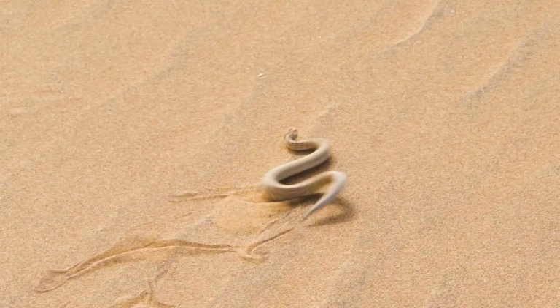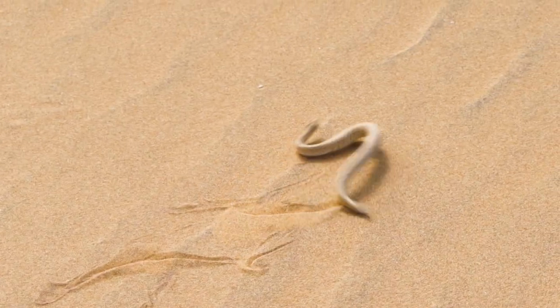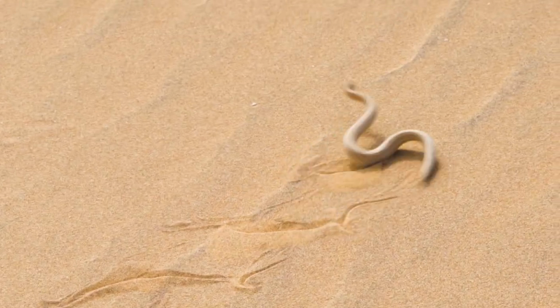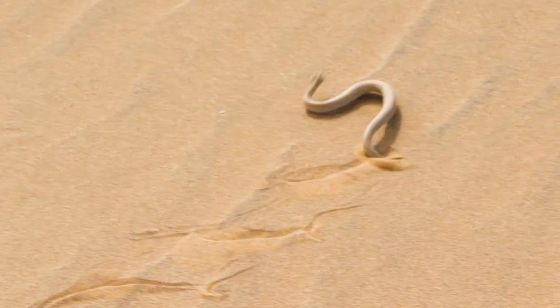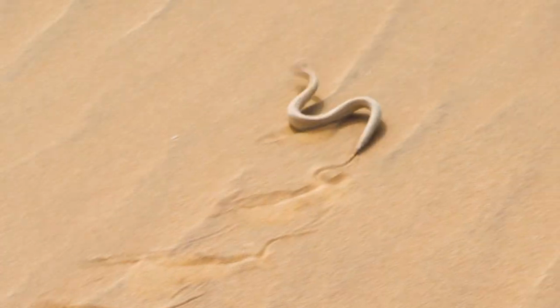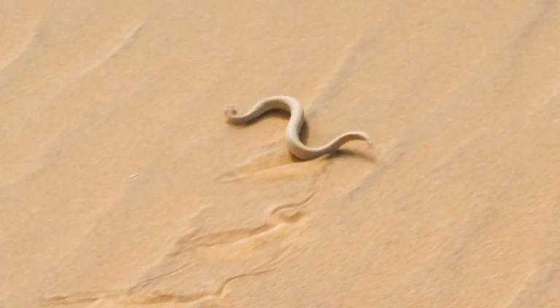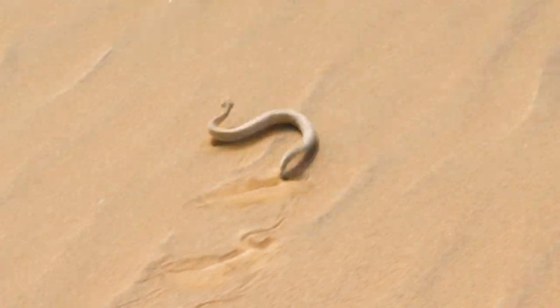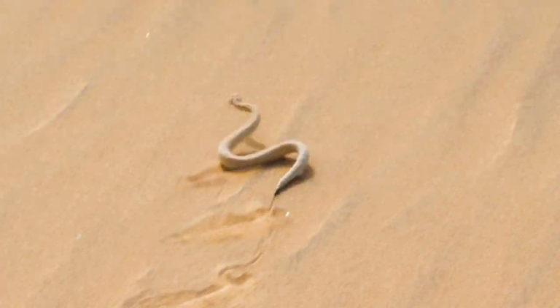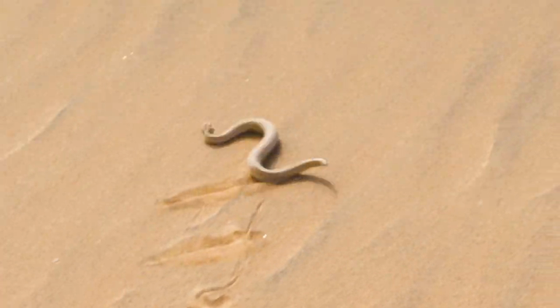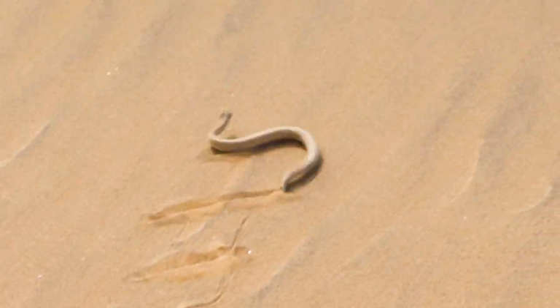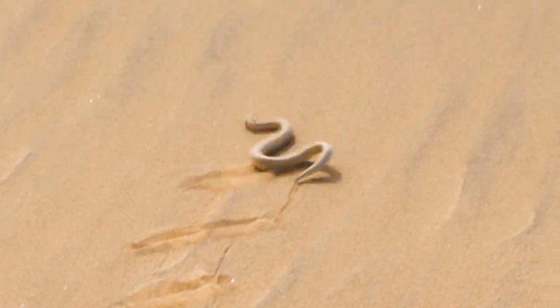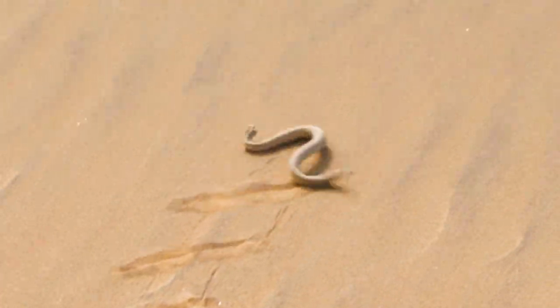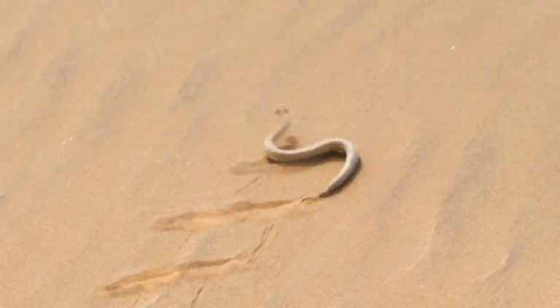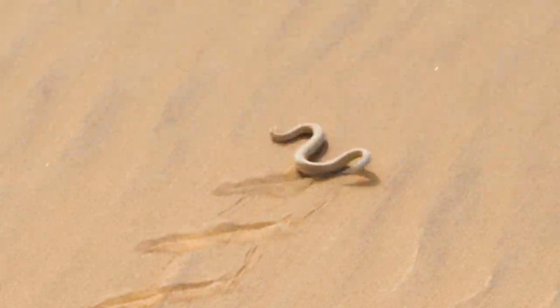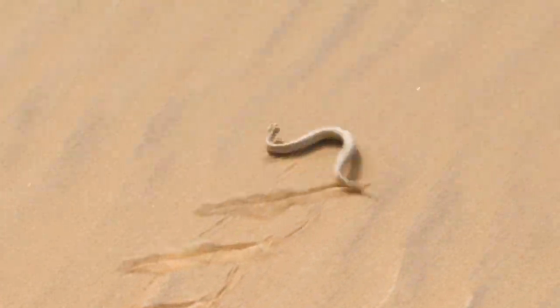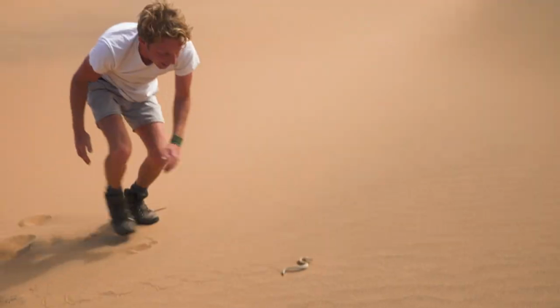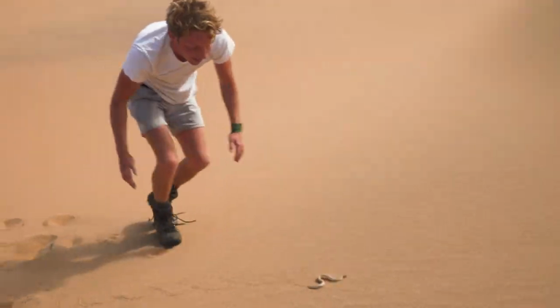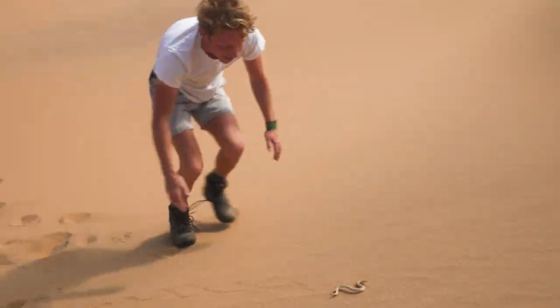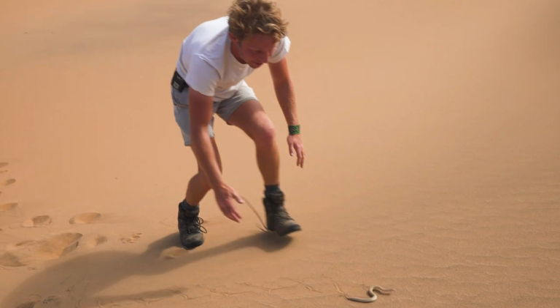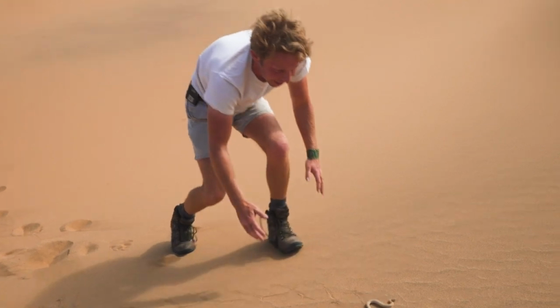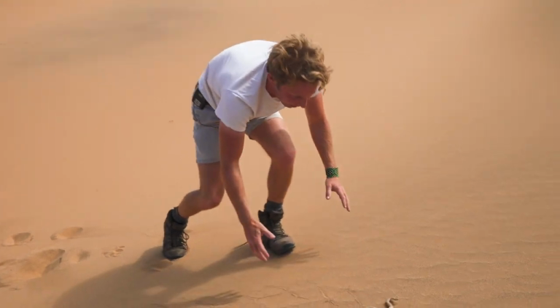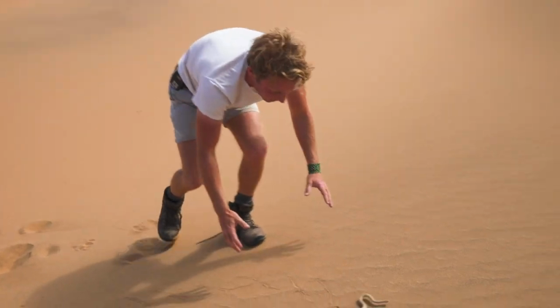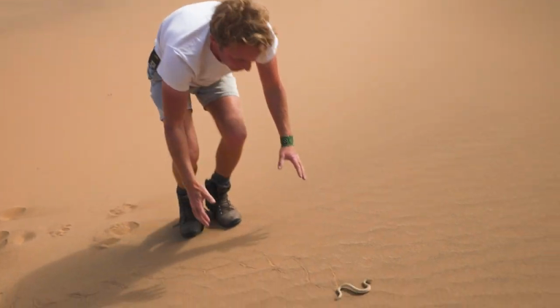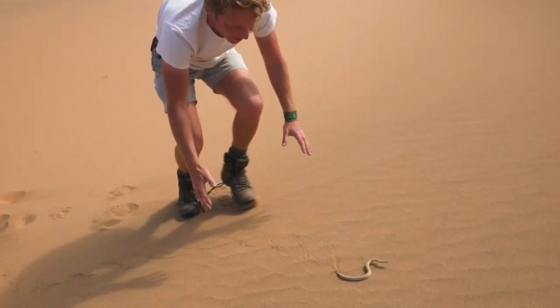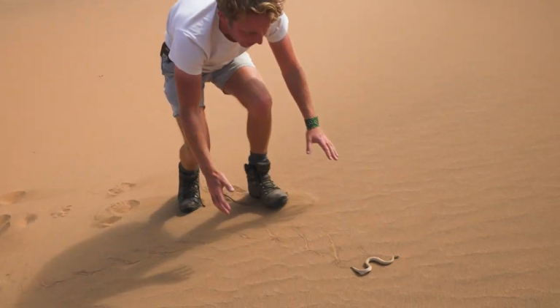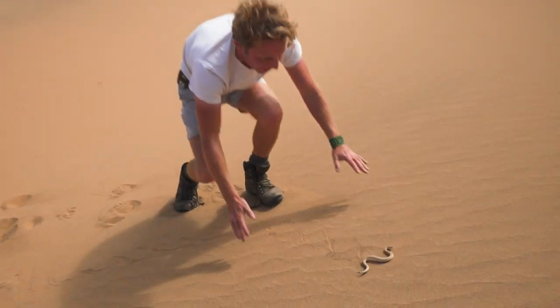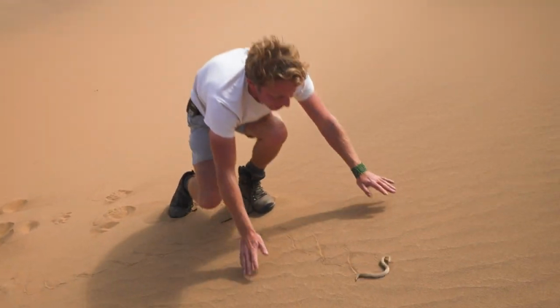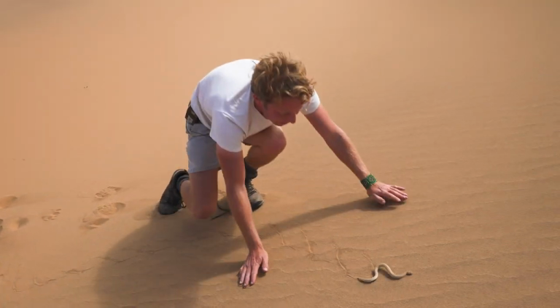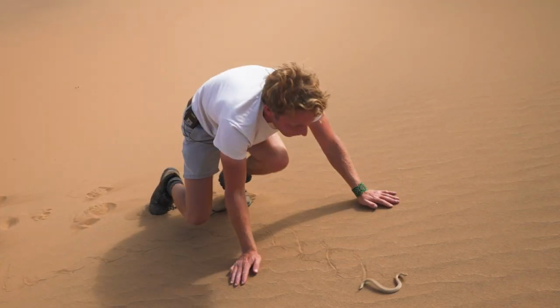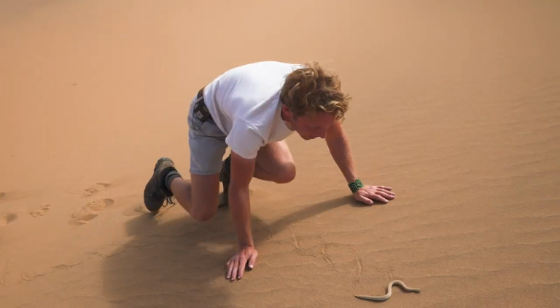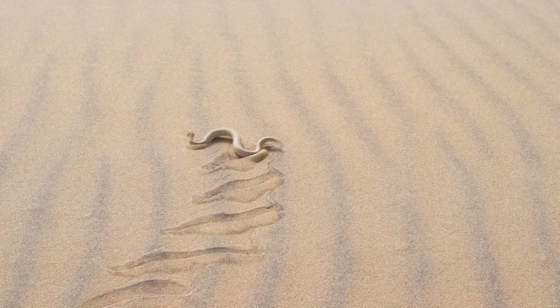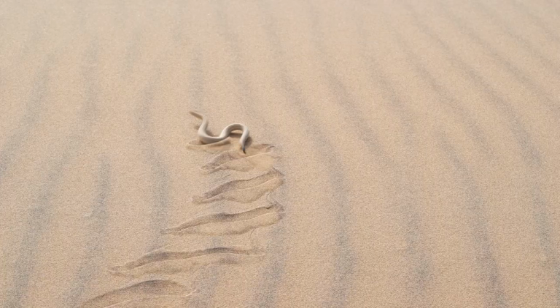This is why they call it the sidewinder, because that is just characteristic of this snake.